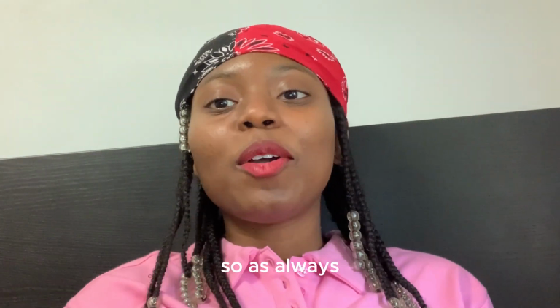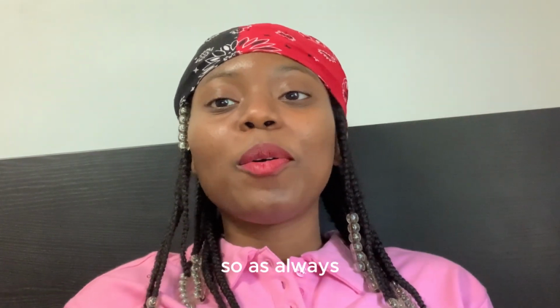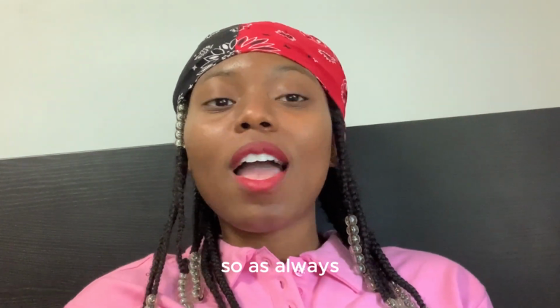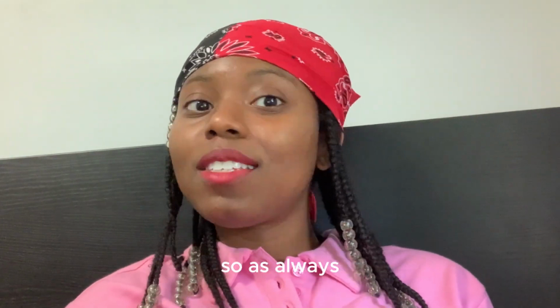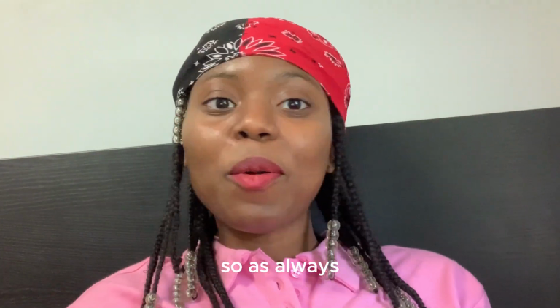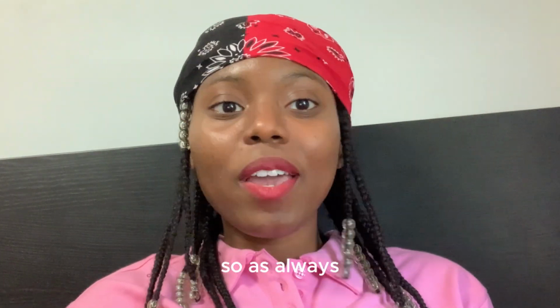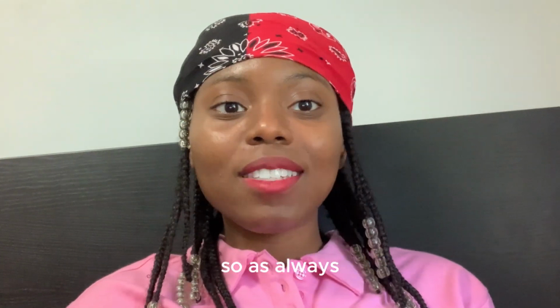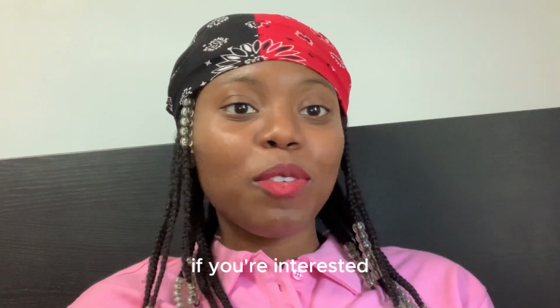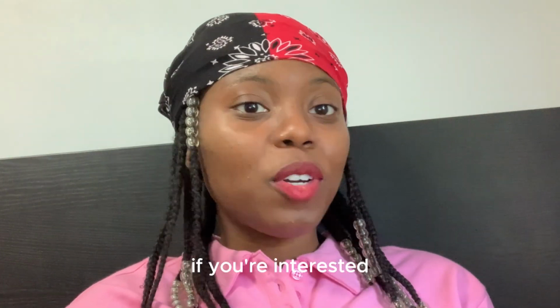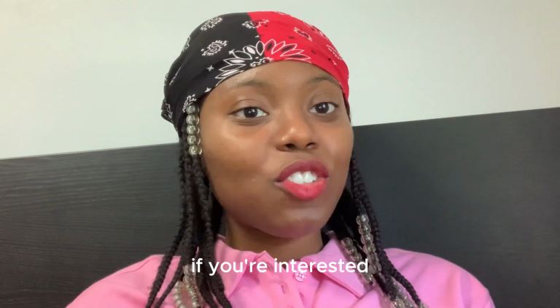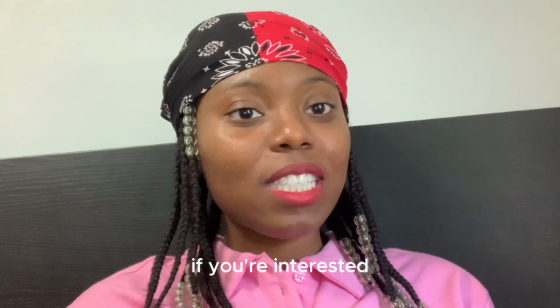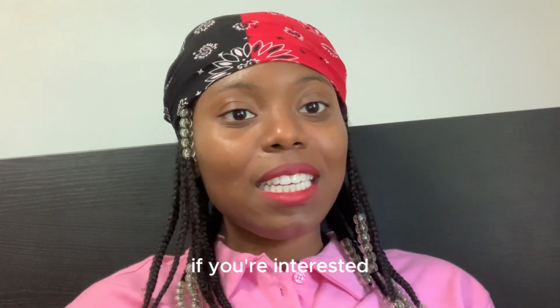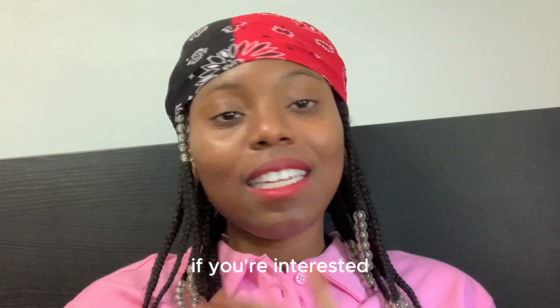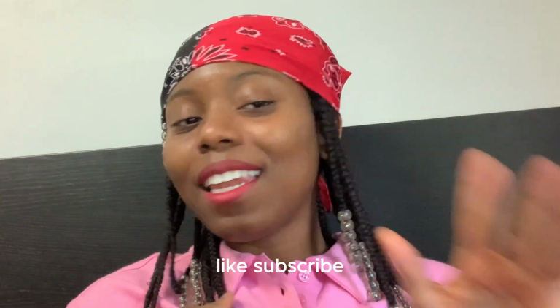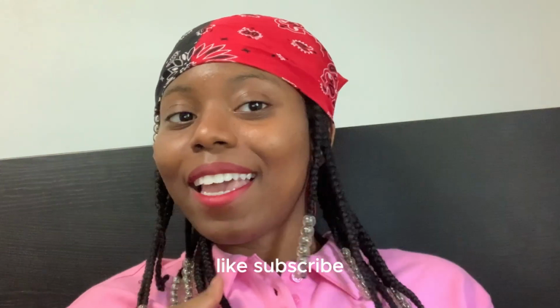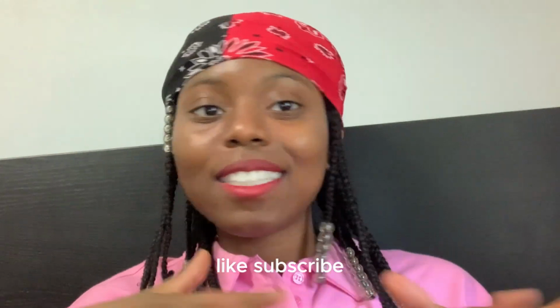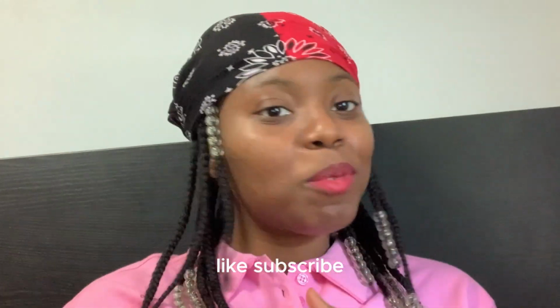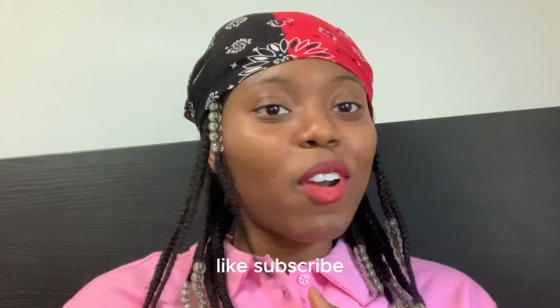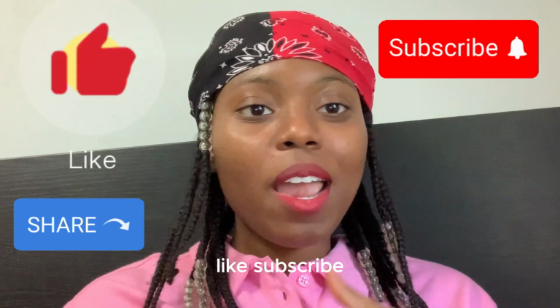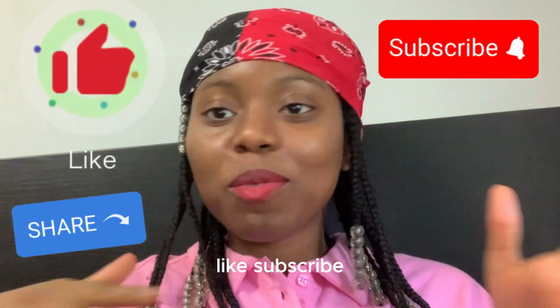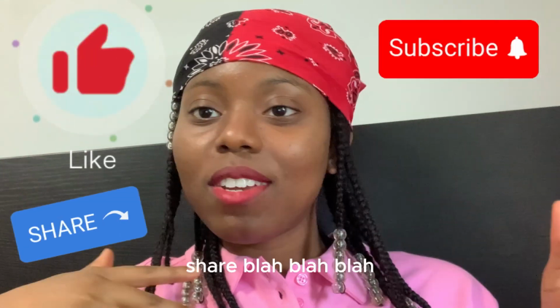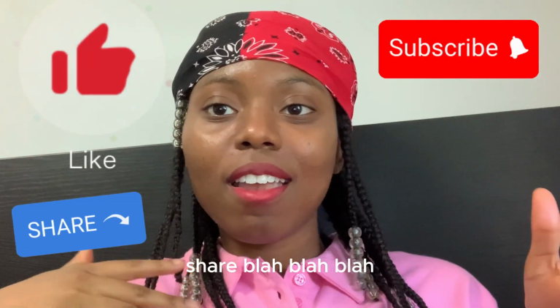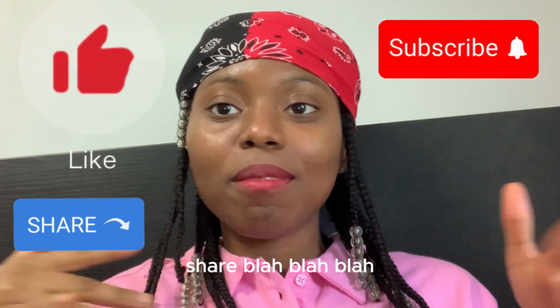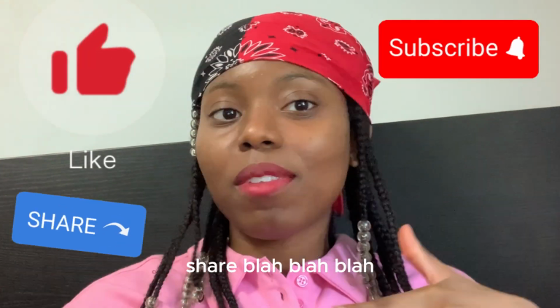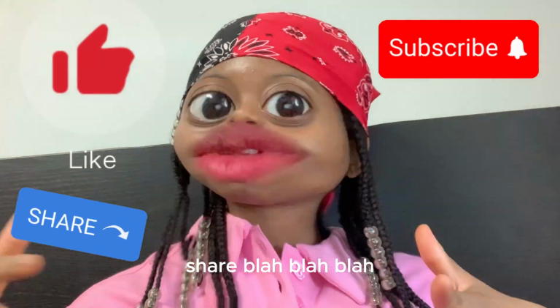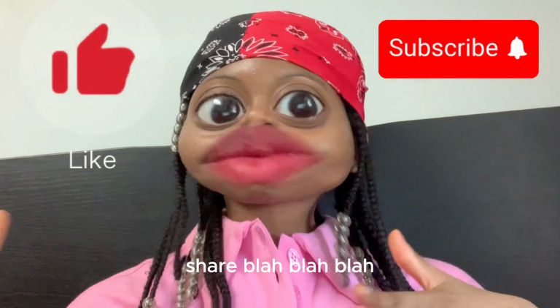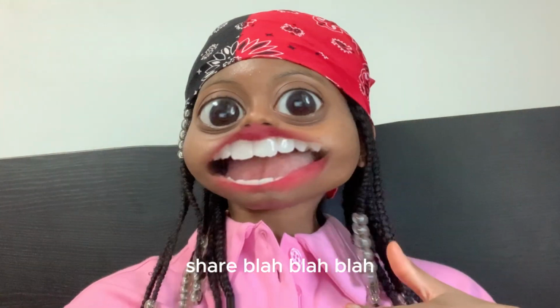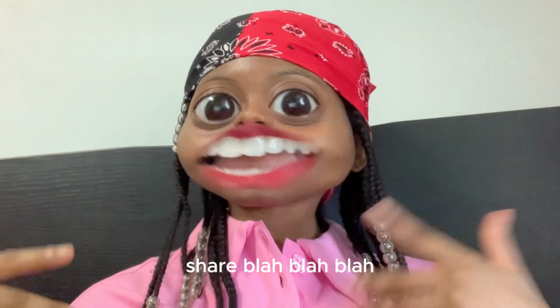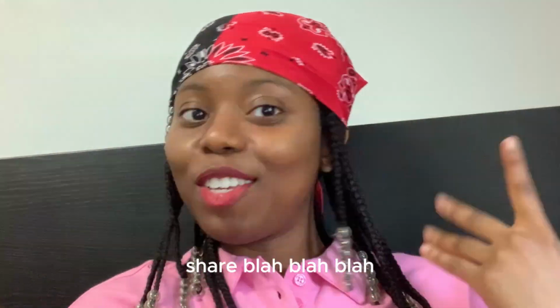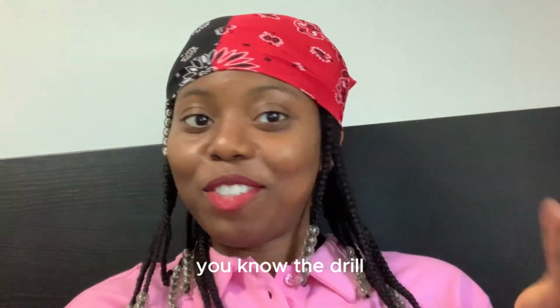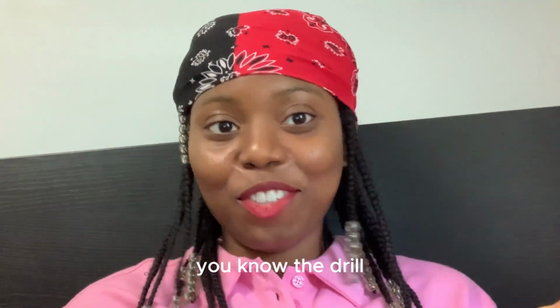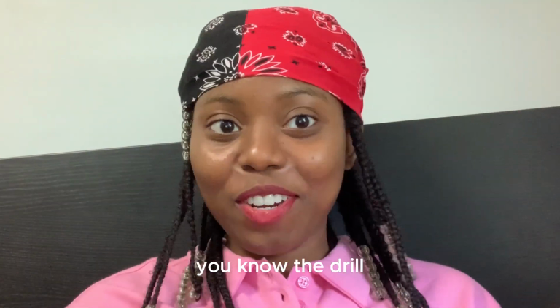So as always, if you're interested, like, subscribe, share — you know the drill.